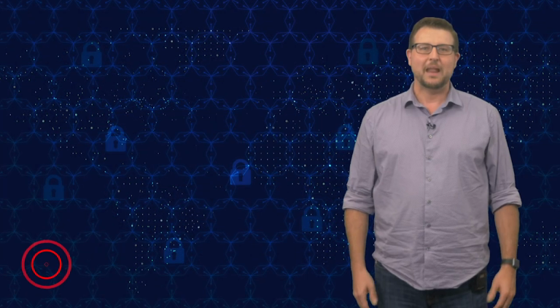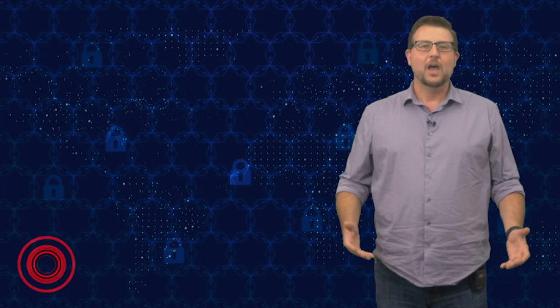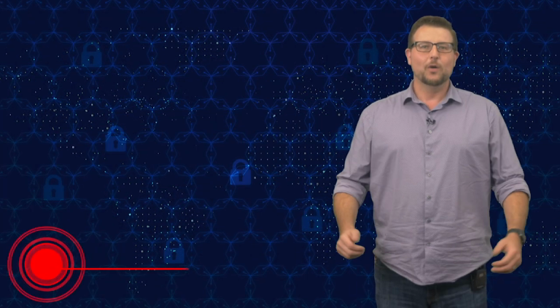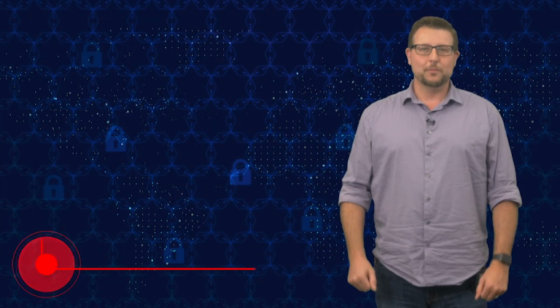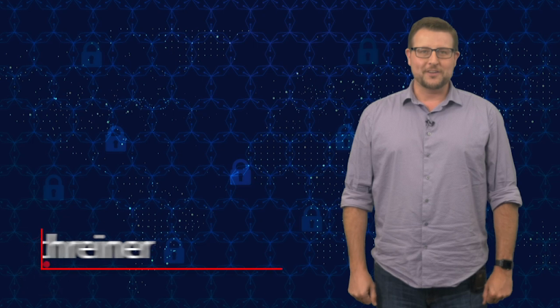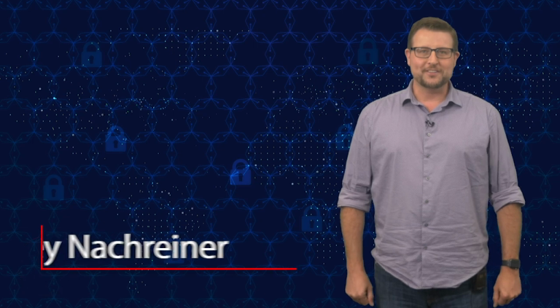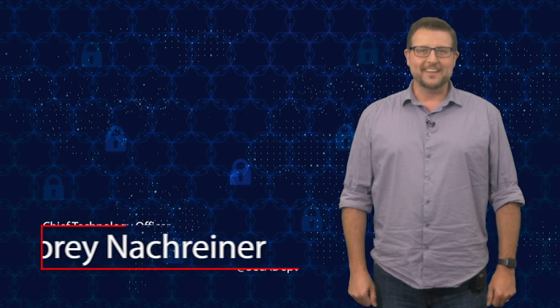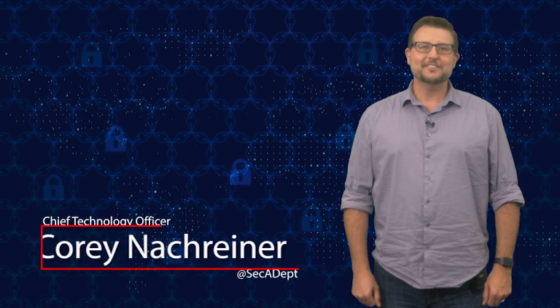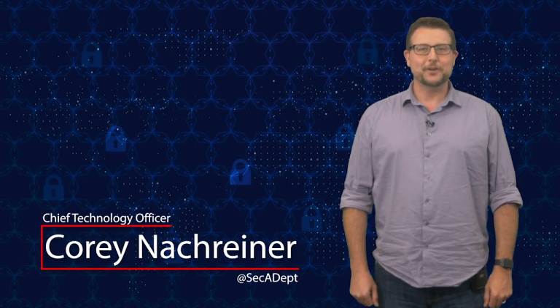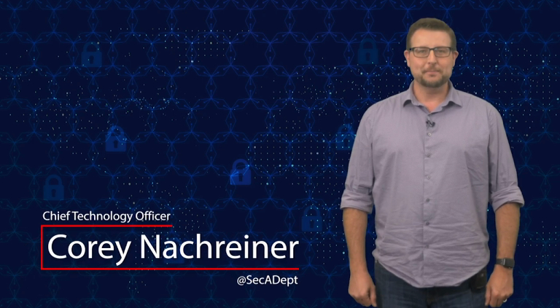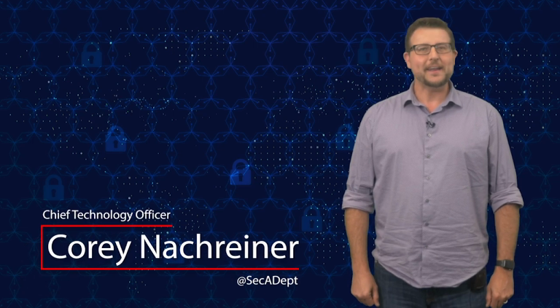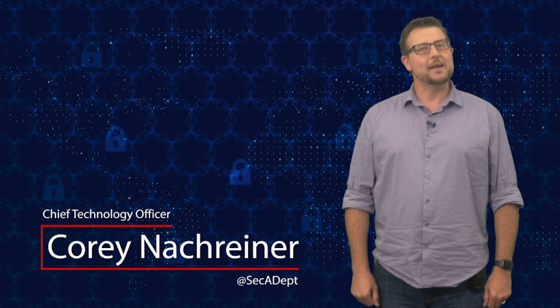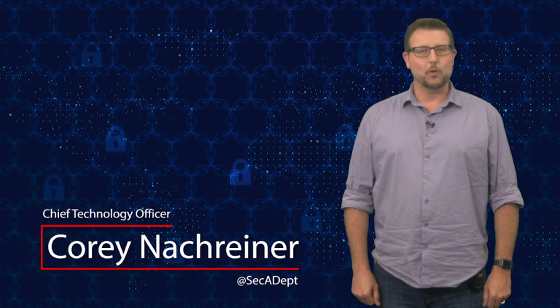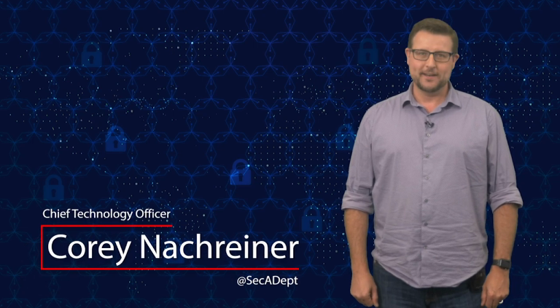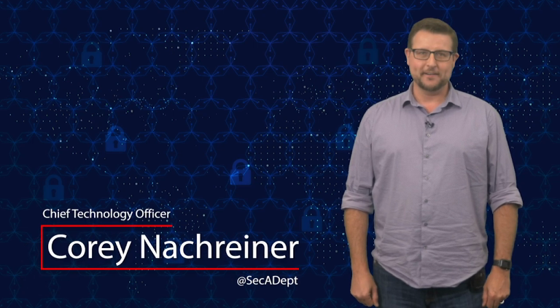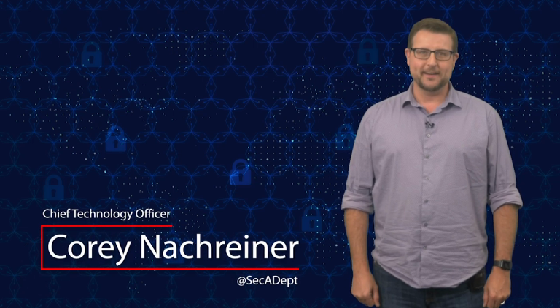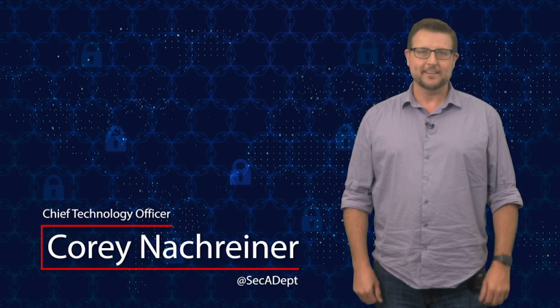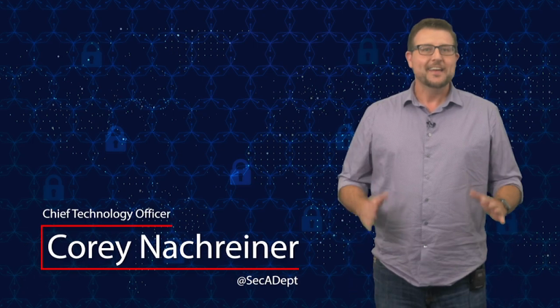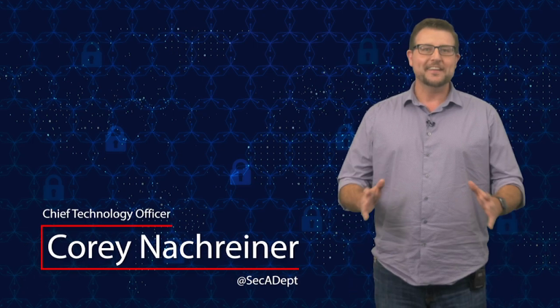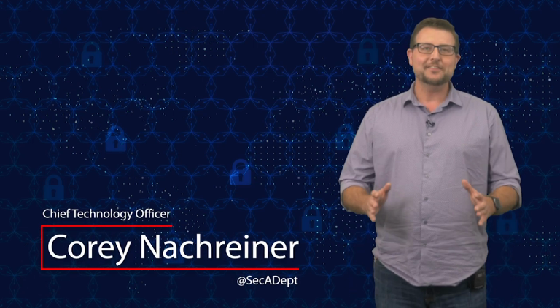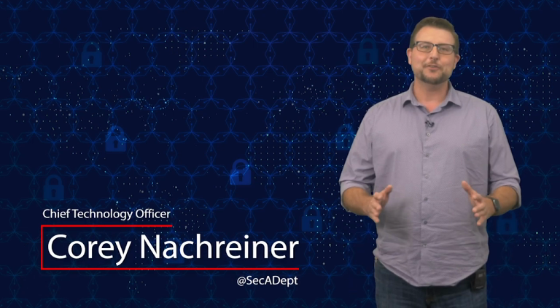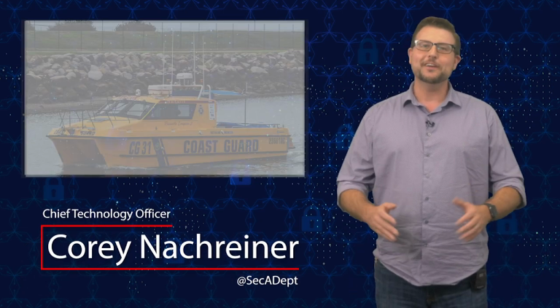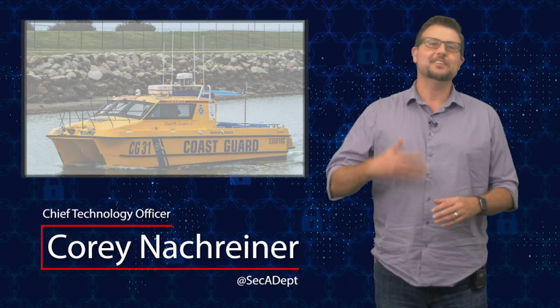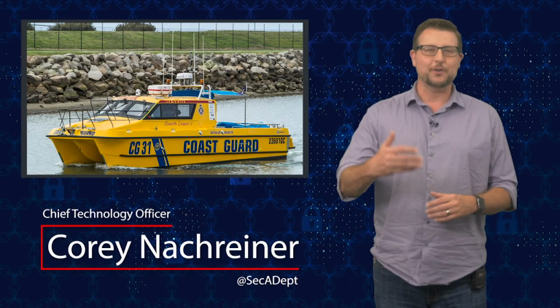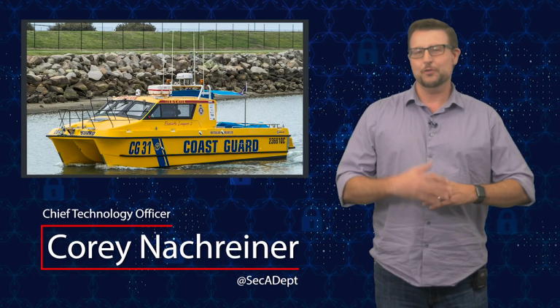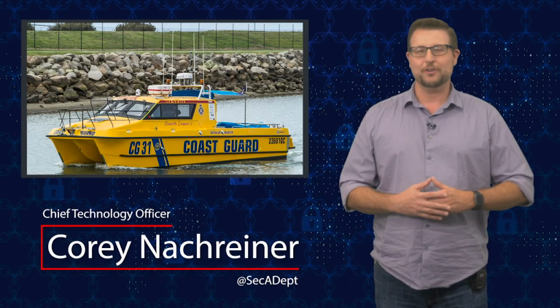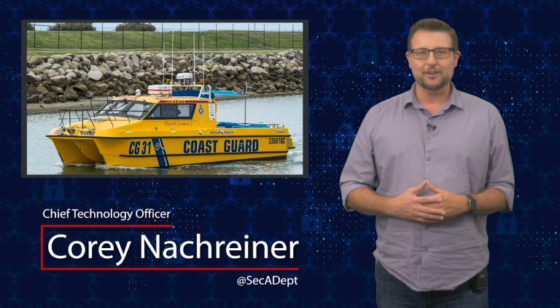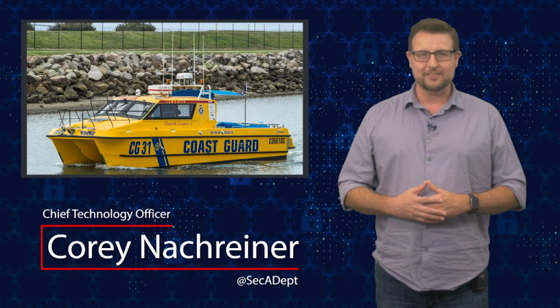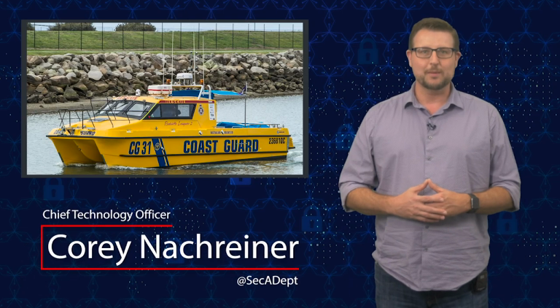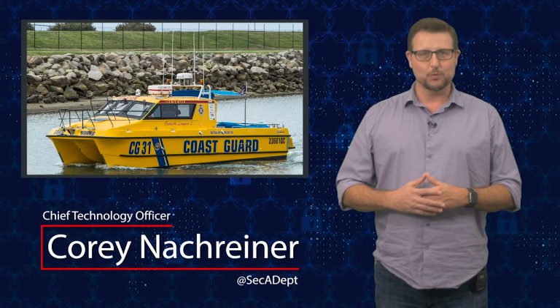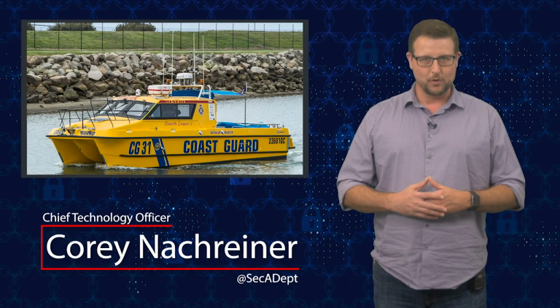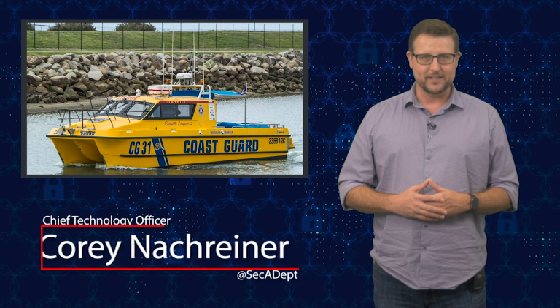Welcome to WatchGuard's Daily Security Byte. I'm Cory Knockreiner. Today's story is Coast Guard cyber warnings.